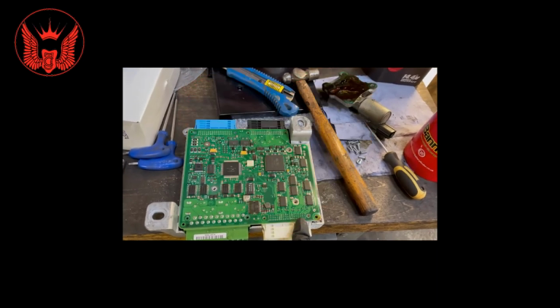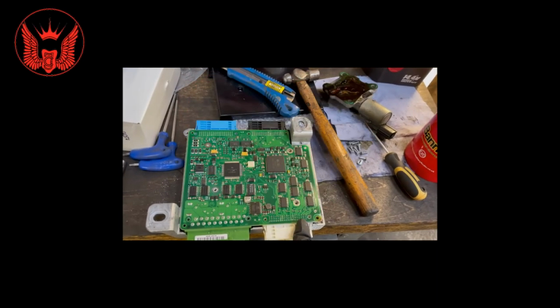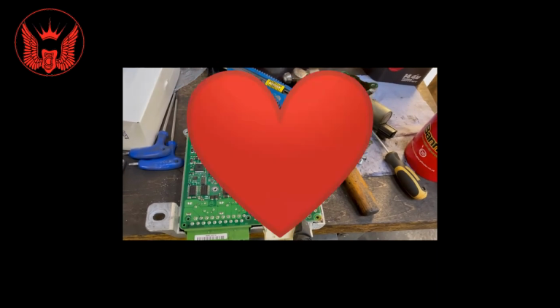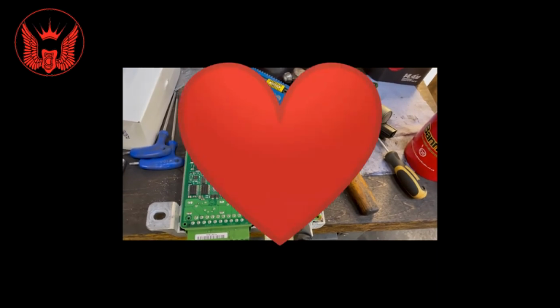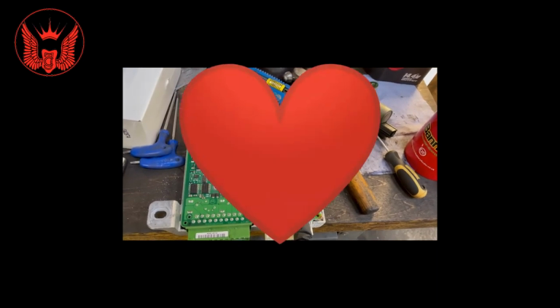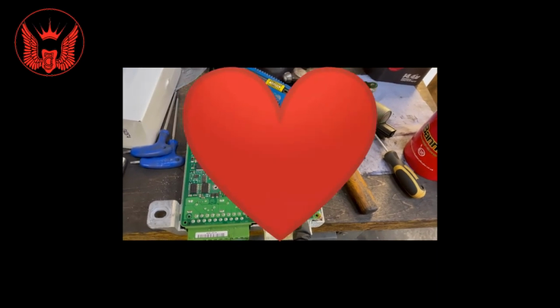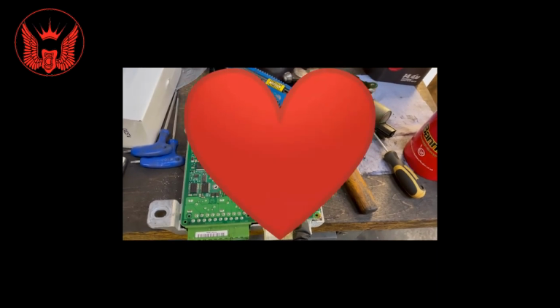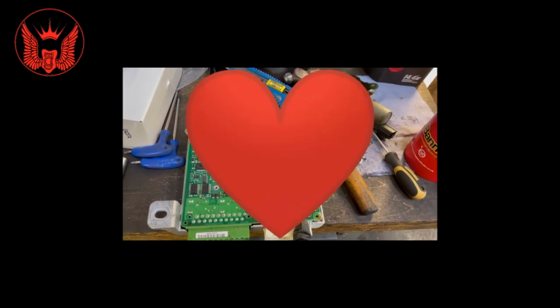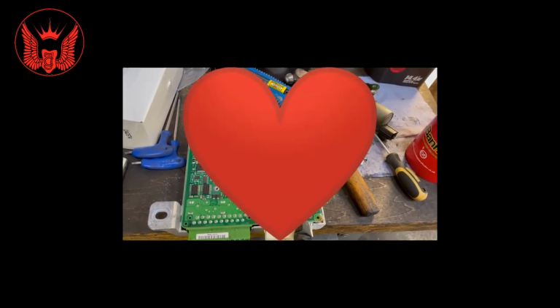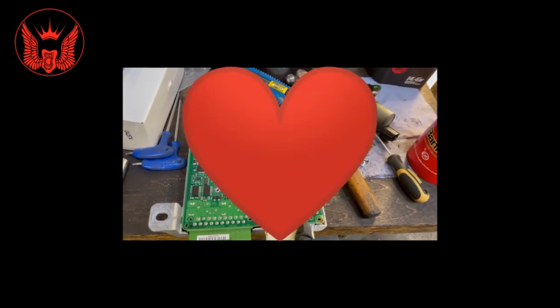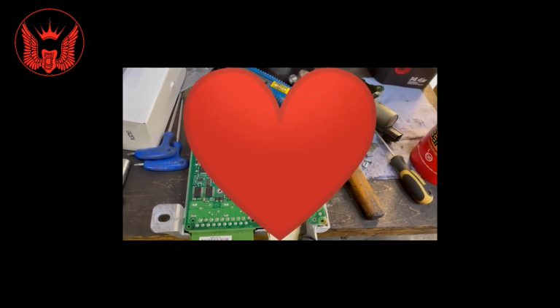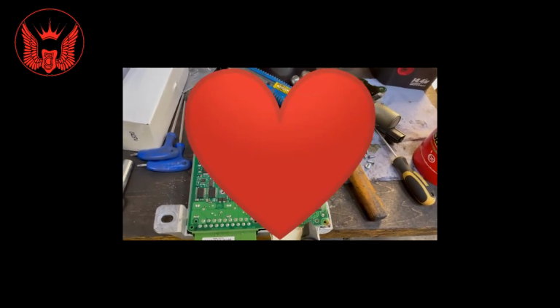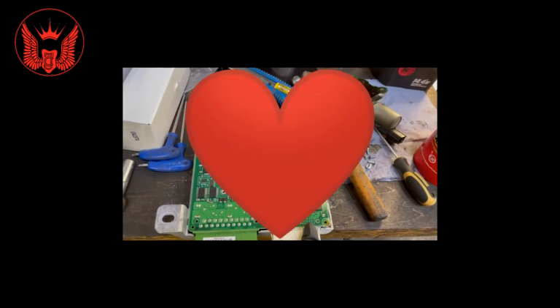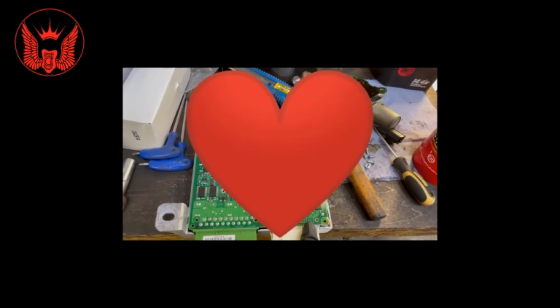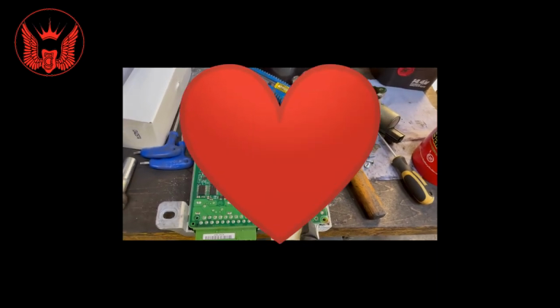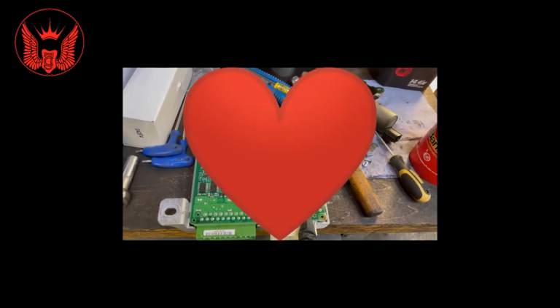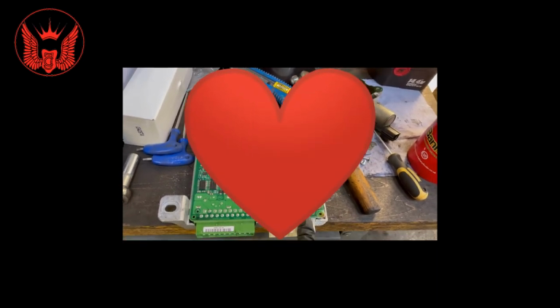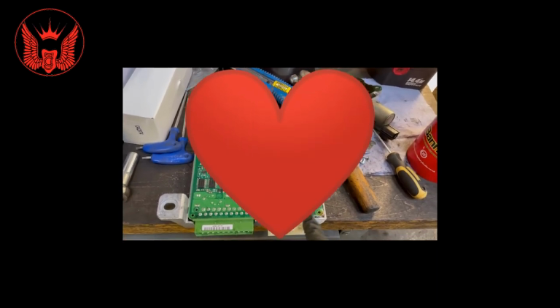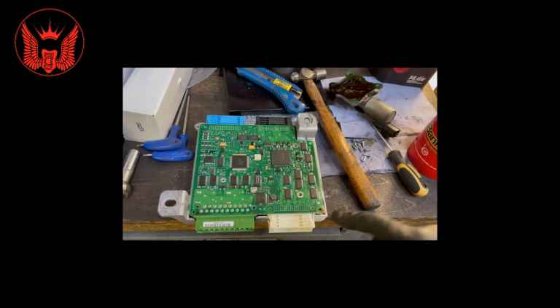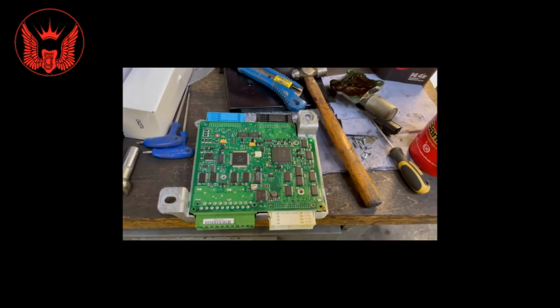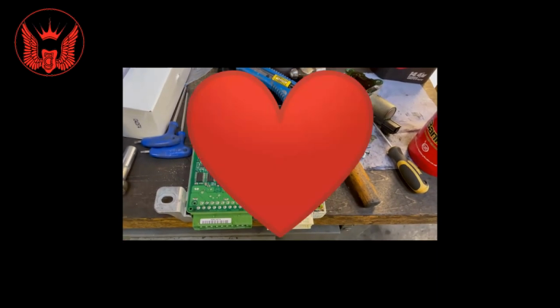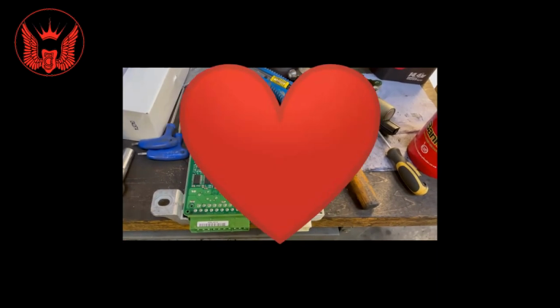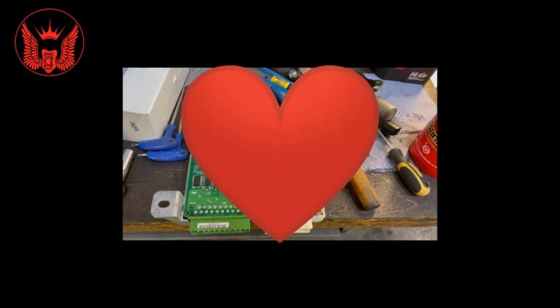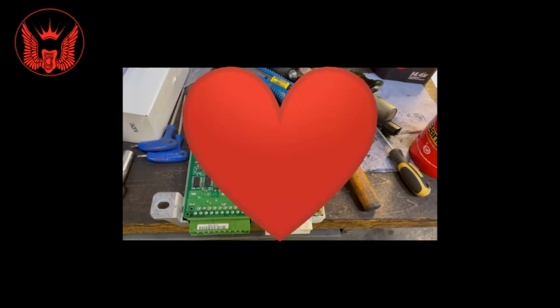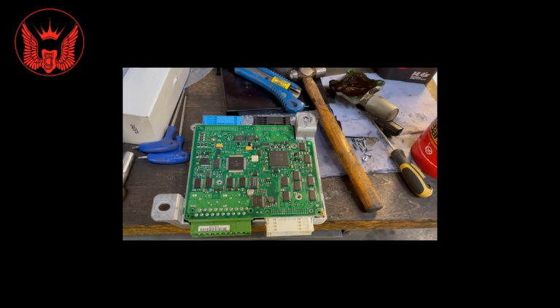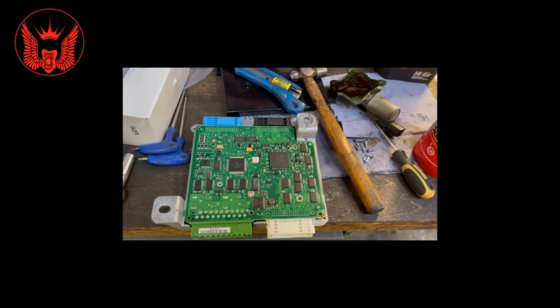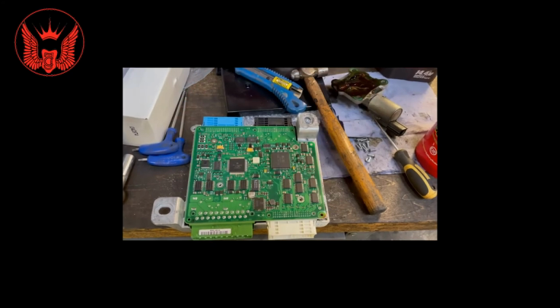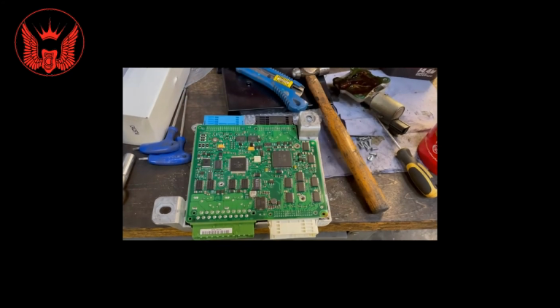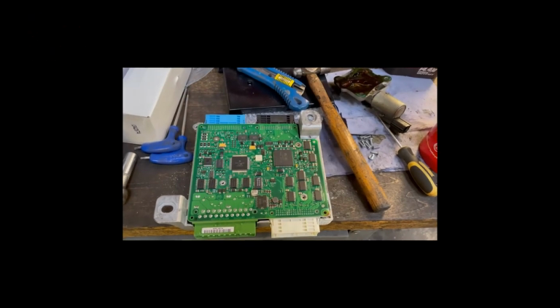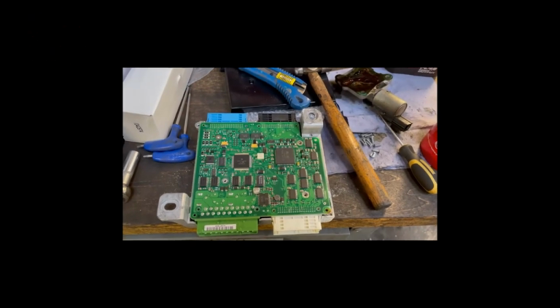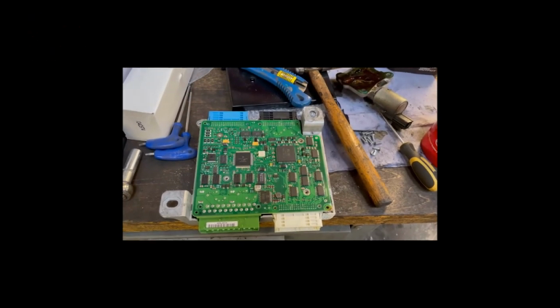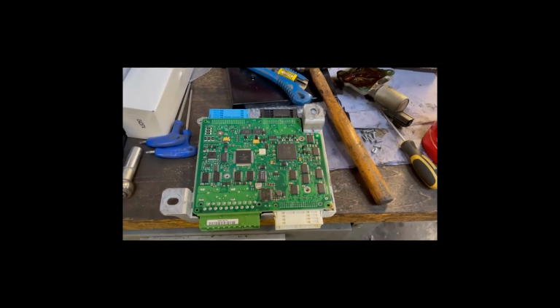So everybody, I hope everybody is well. Thank you for watching. Don't forget to subscribe.